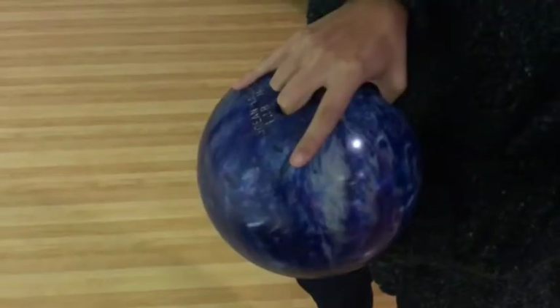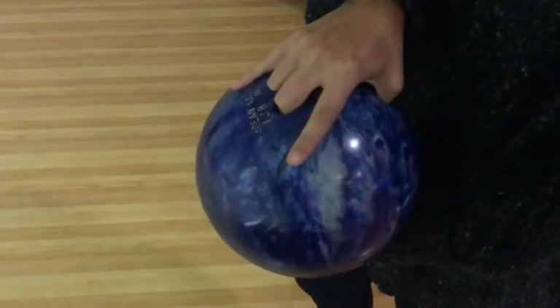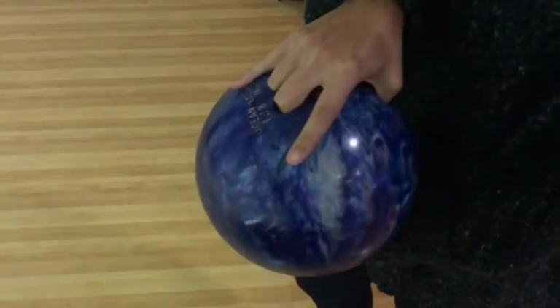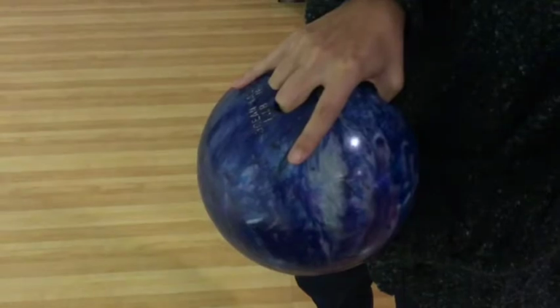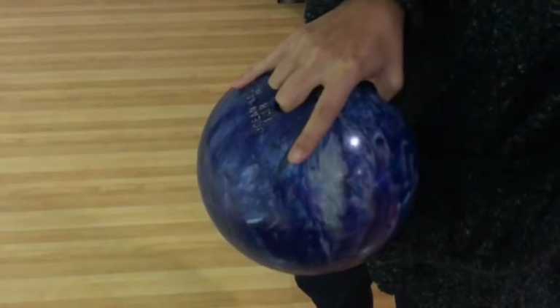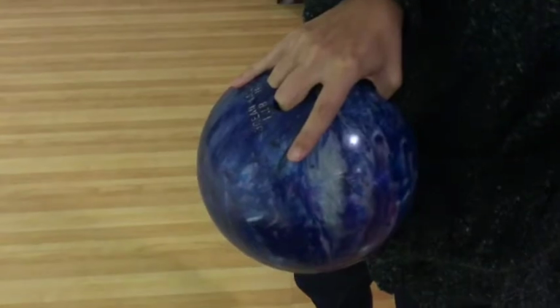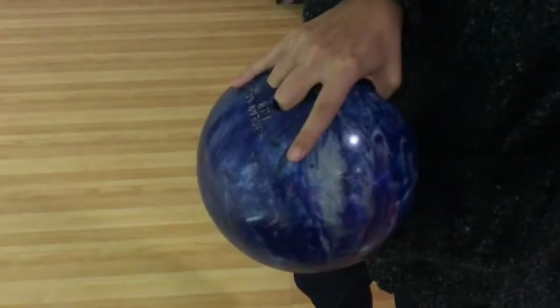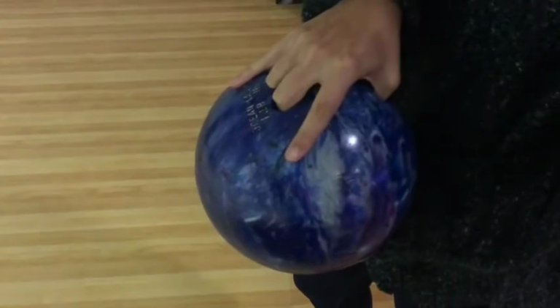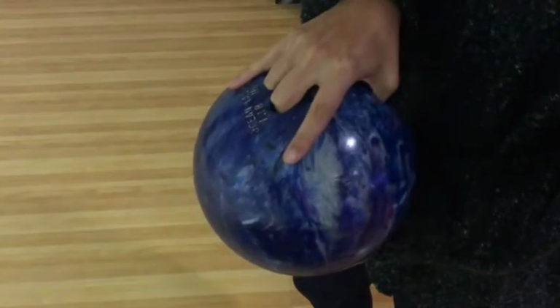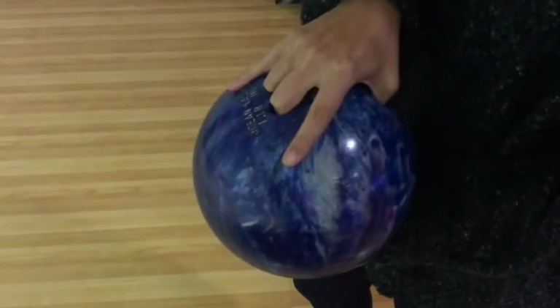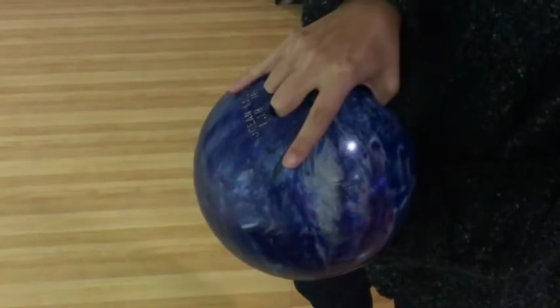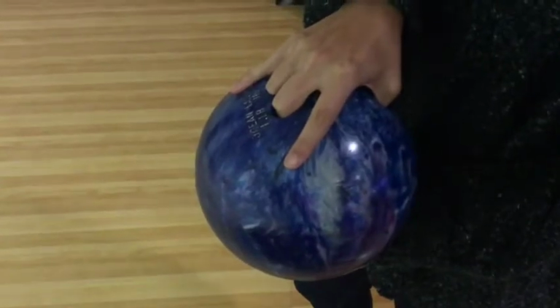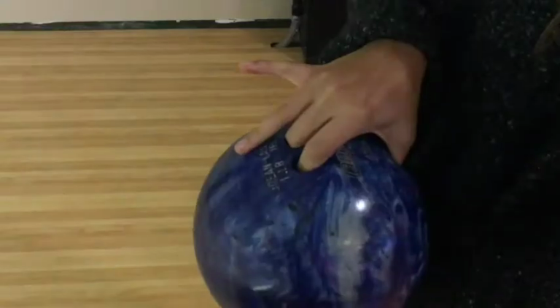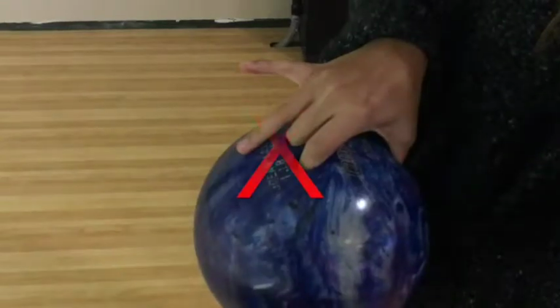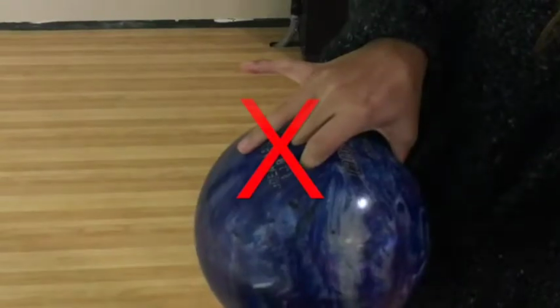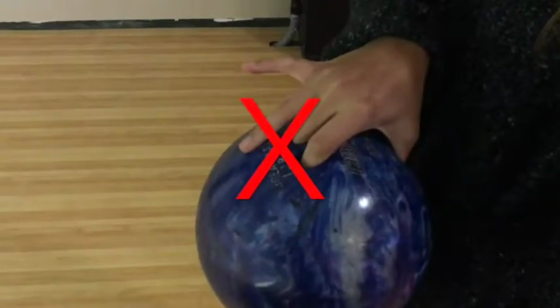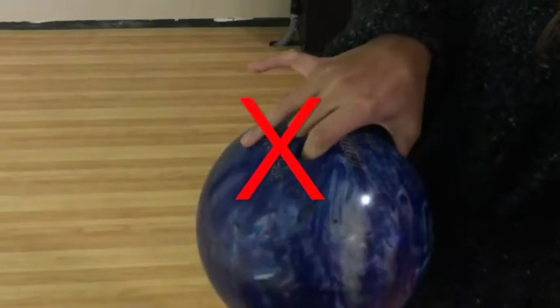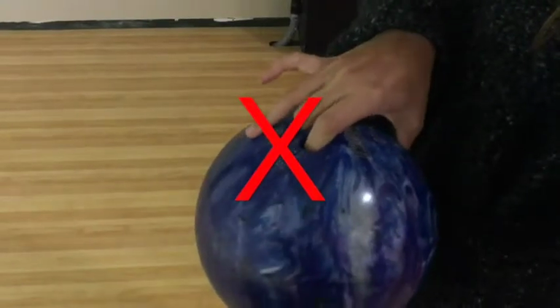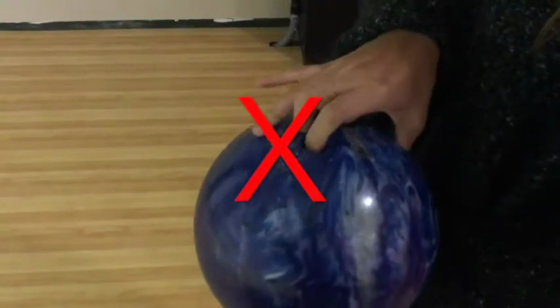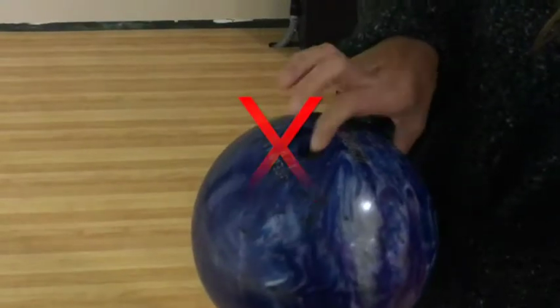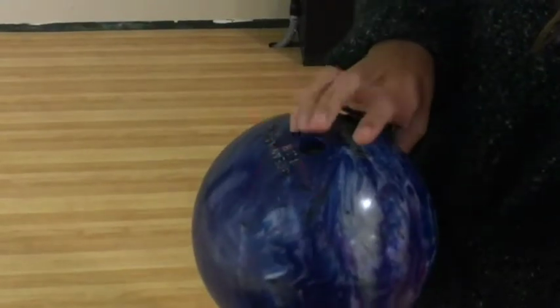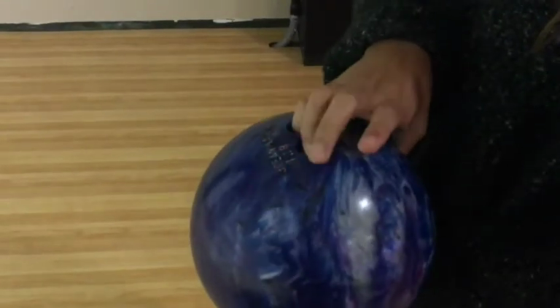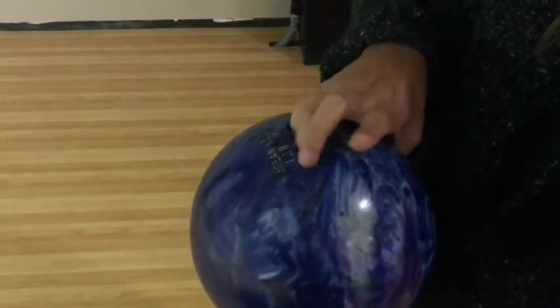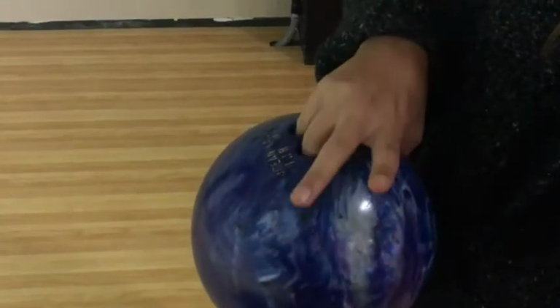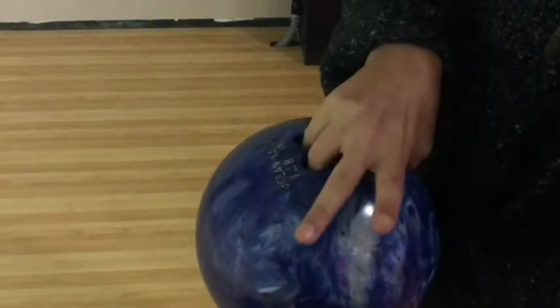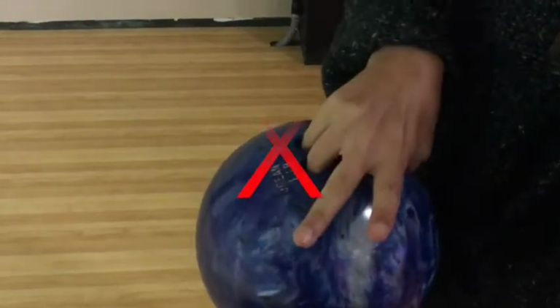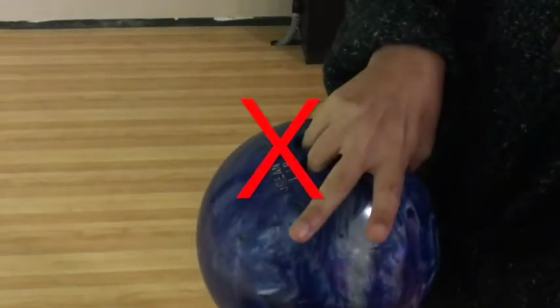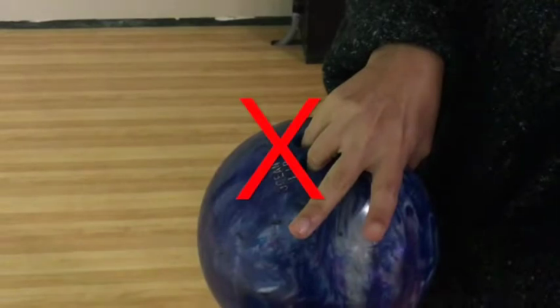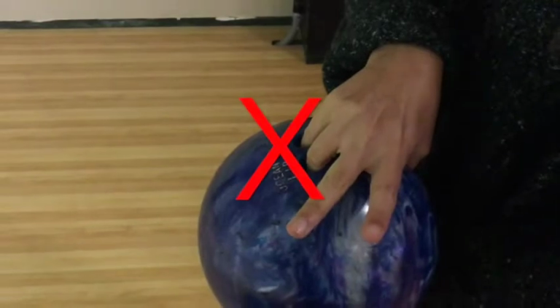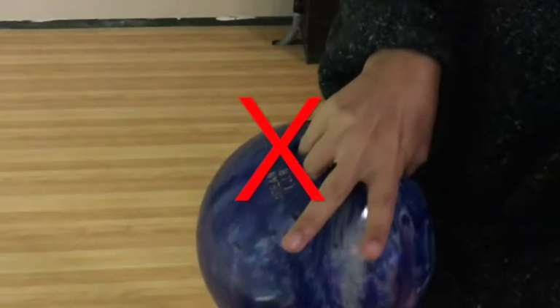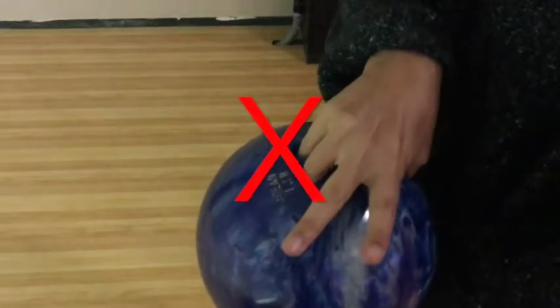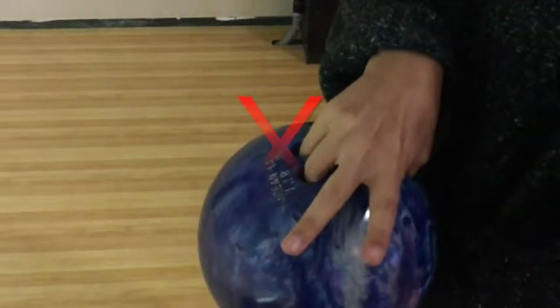The correct grip position is rock on. Do not use the flying pinkie or the peace sign.